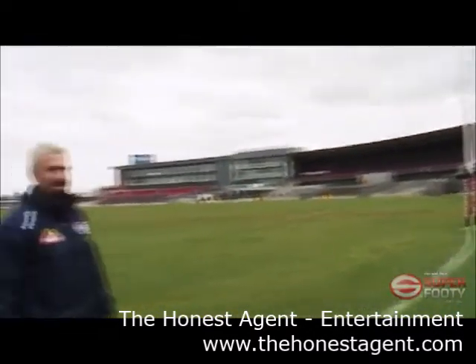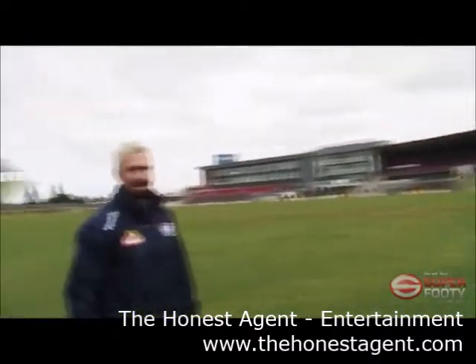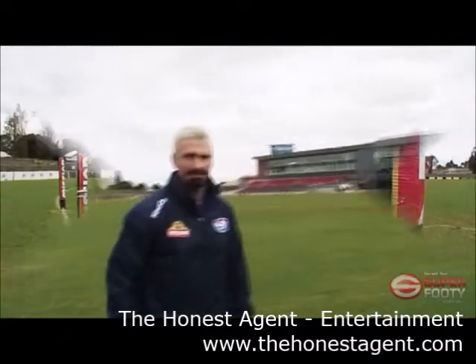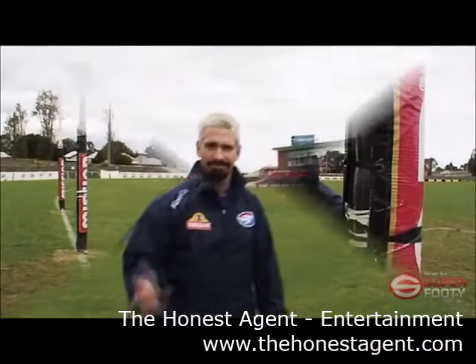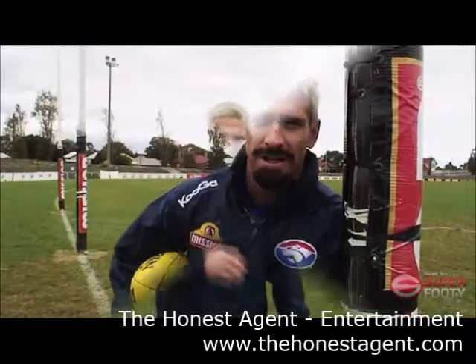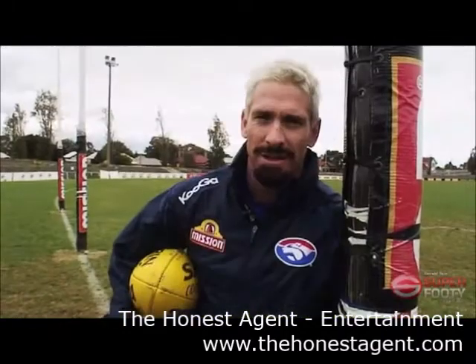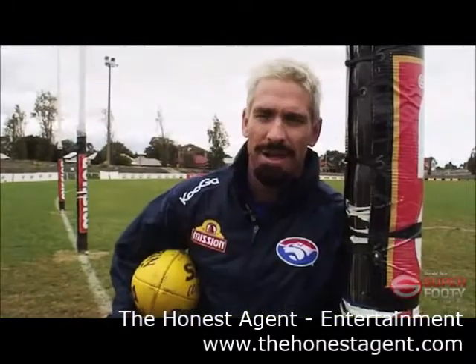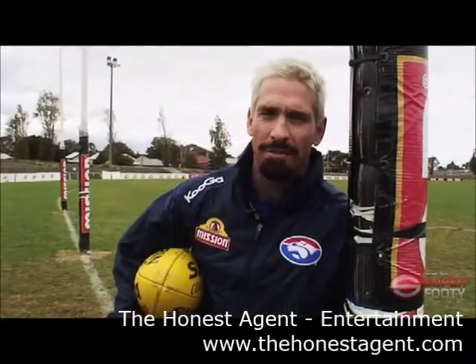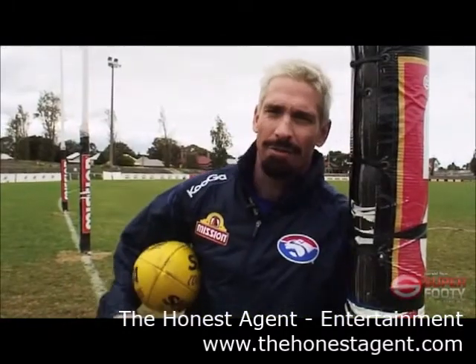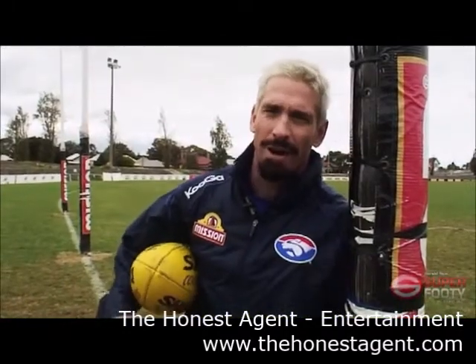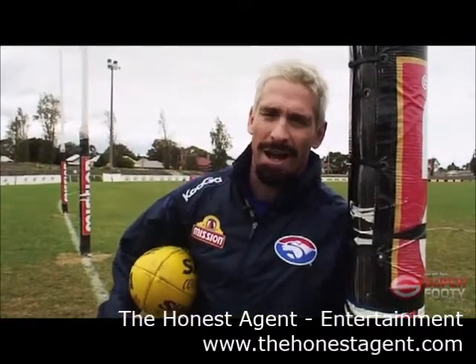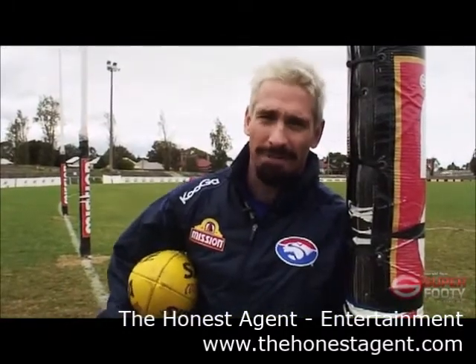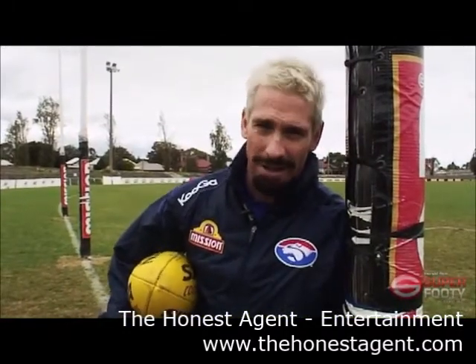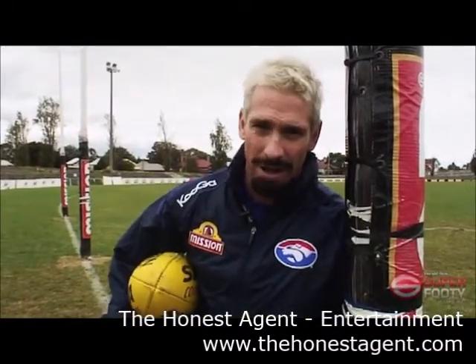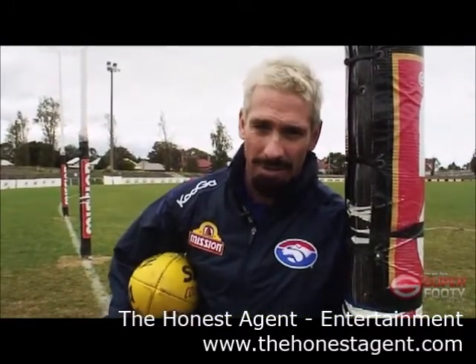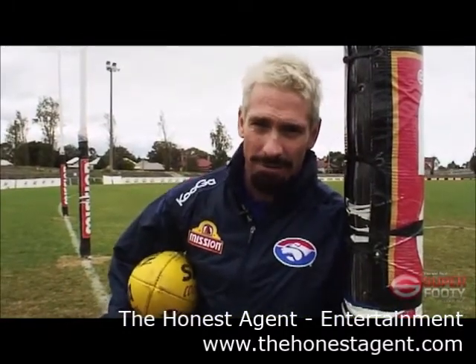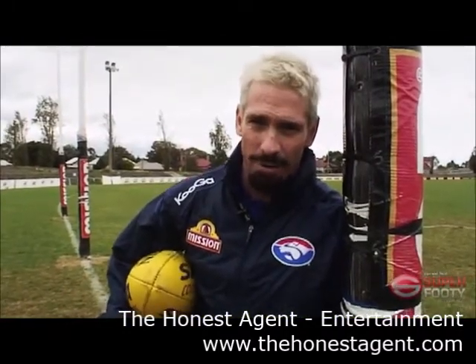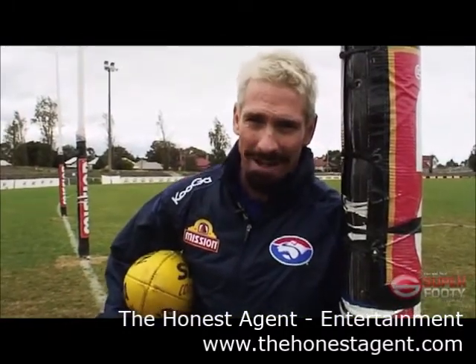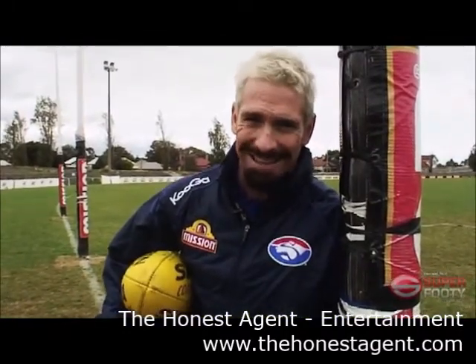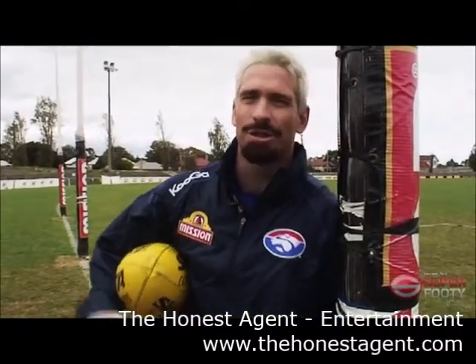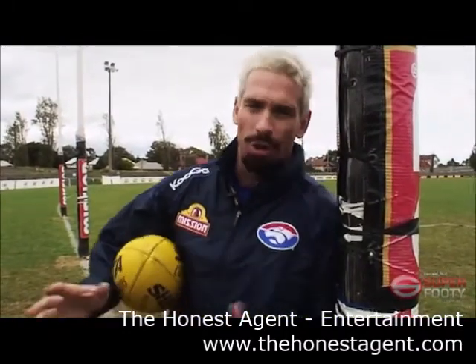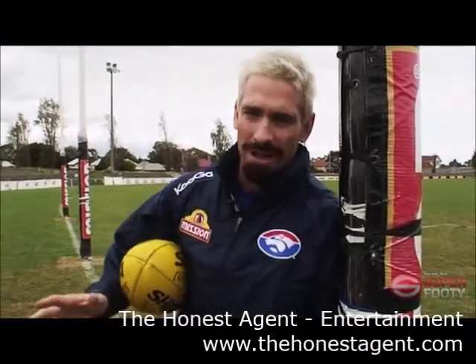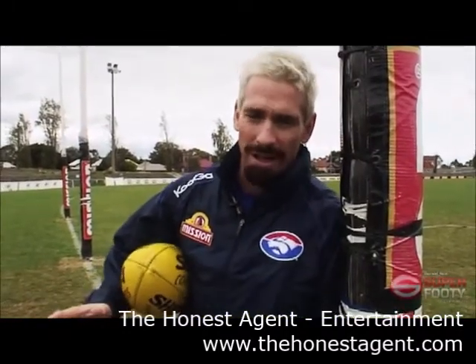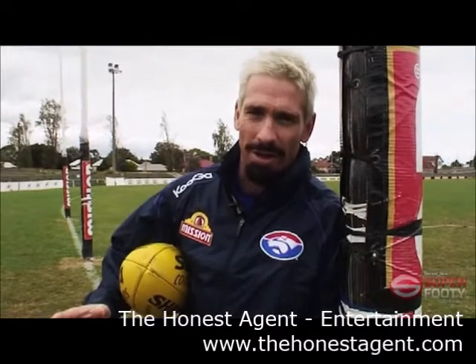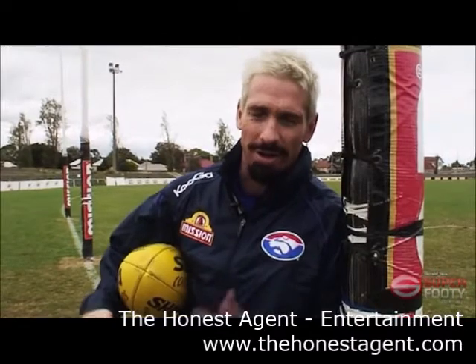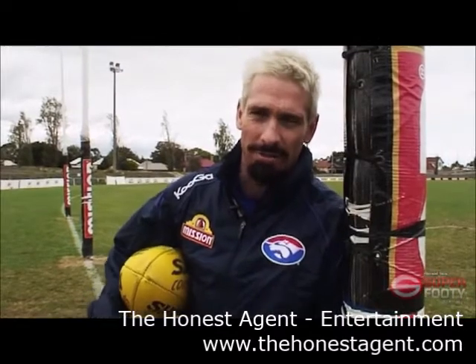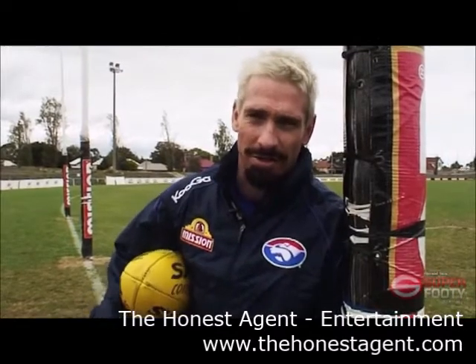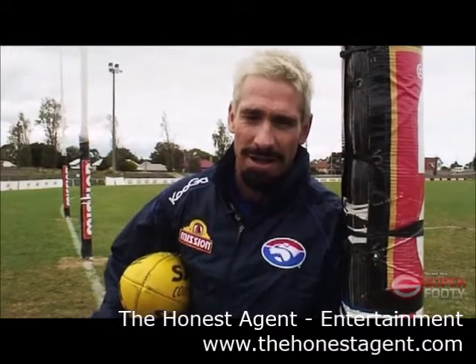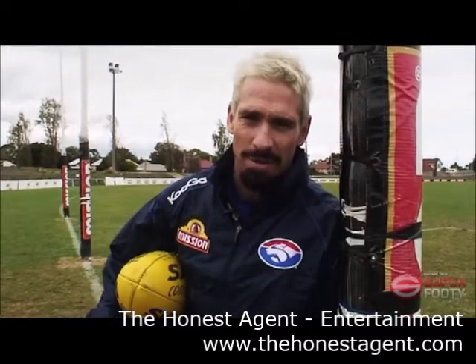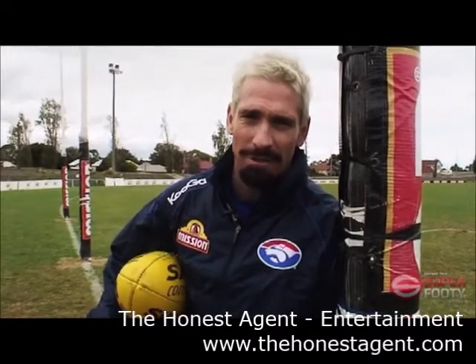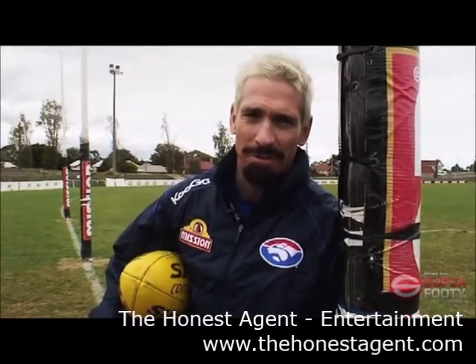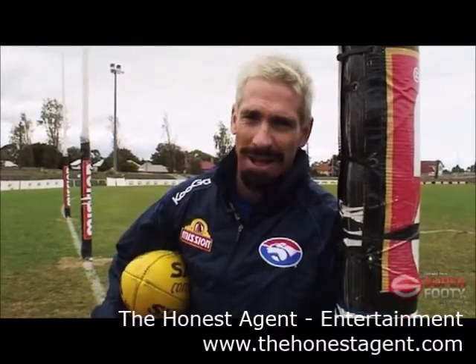I'm Jason Ackermannis. It's that easy — just going through the finer arts of kicking a goal. There are four main things to do when you're kicking a goal, and there are types of goals. So we'll have a look at them today.